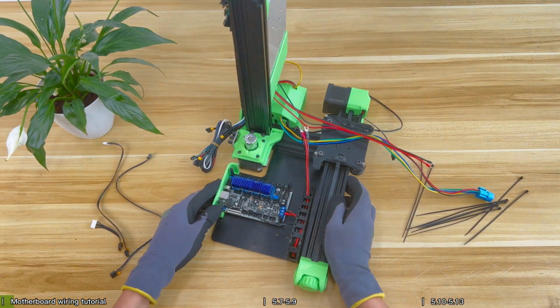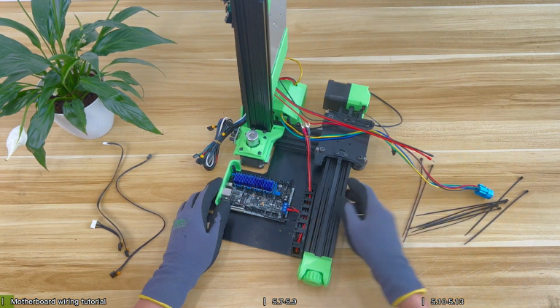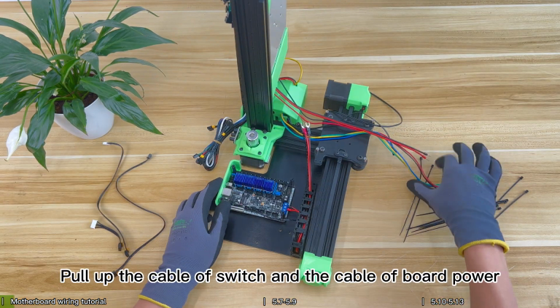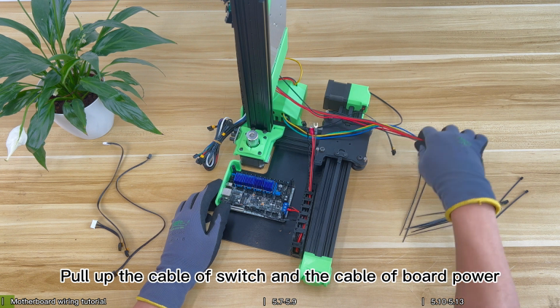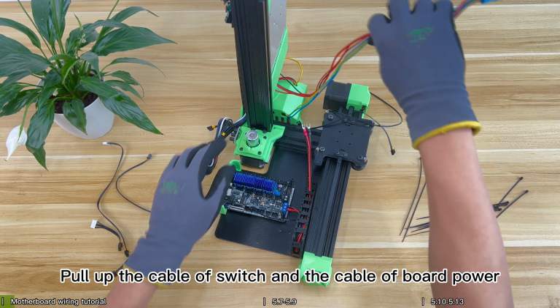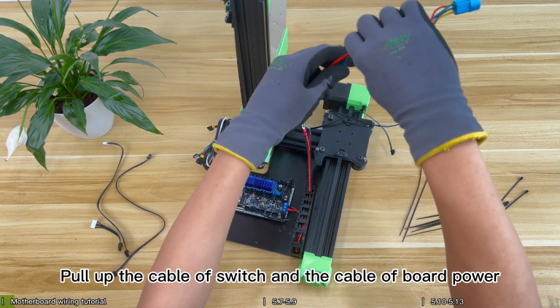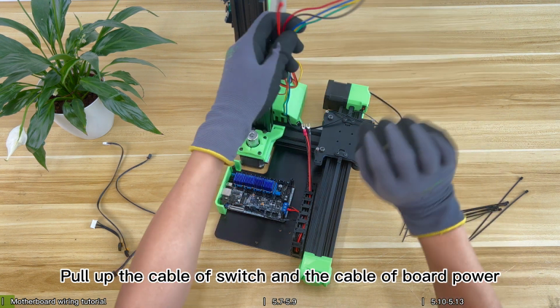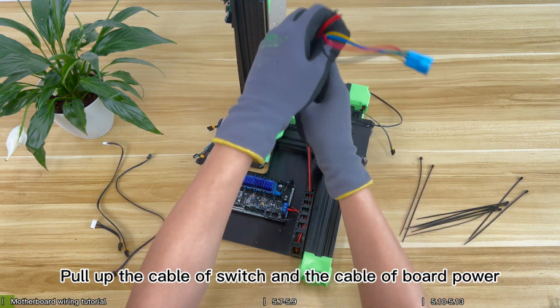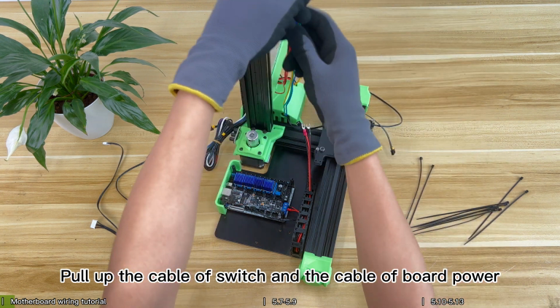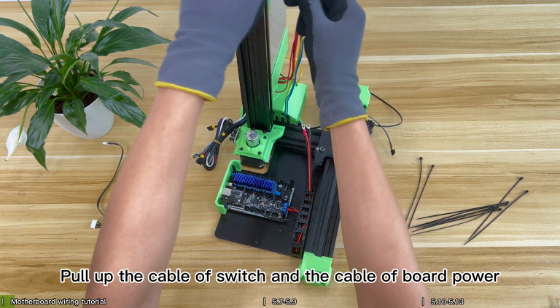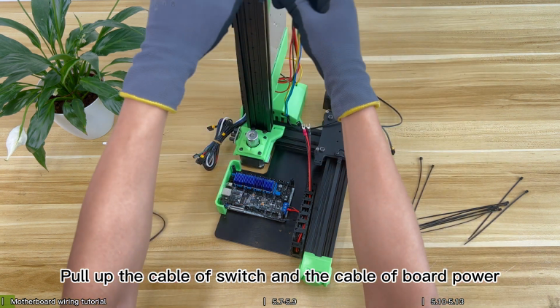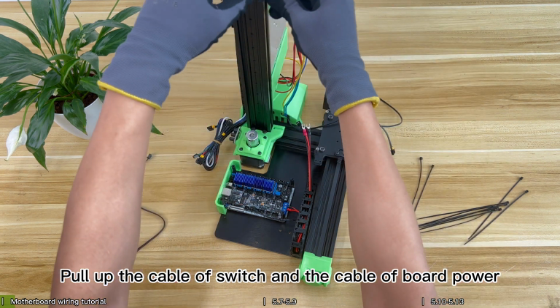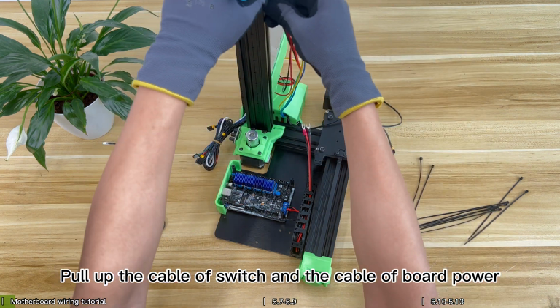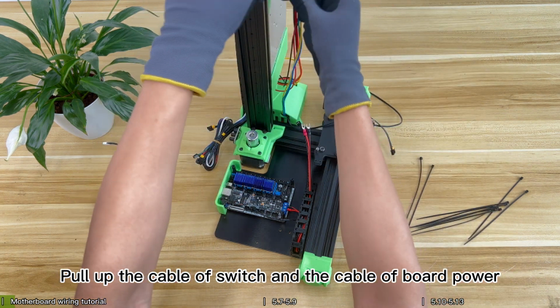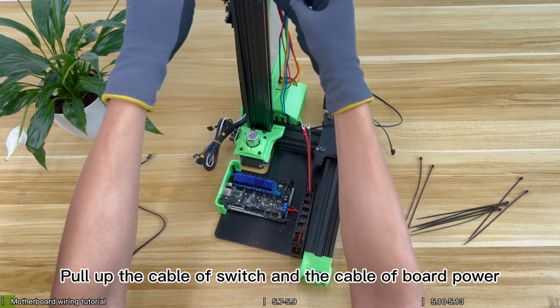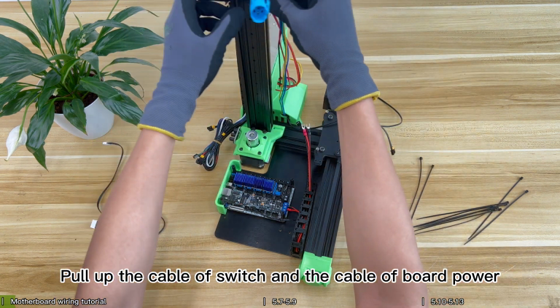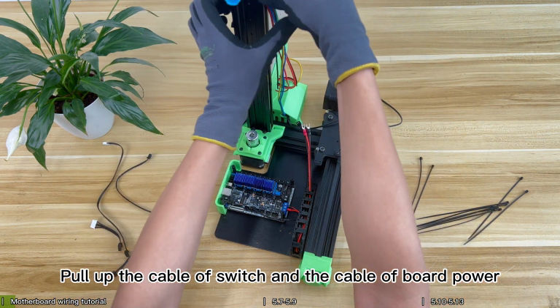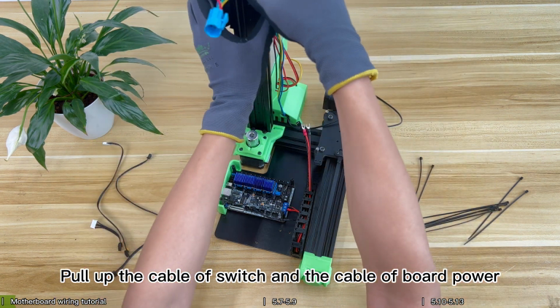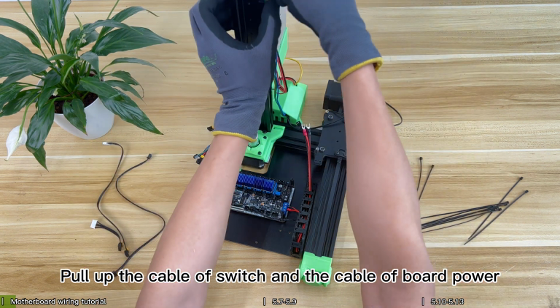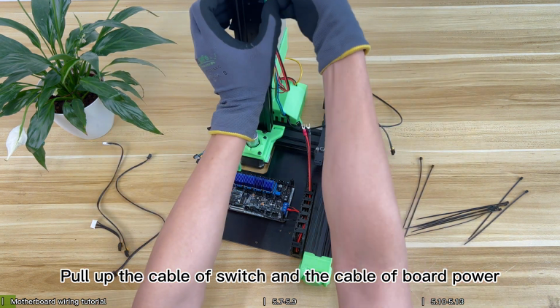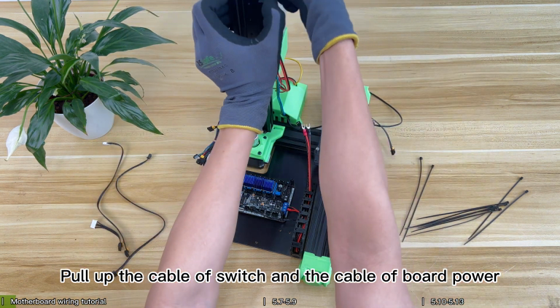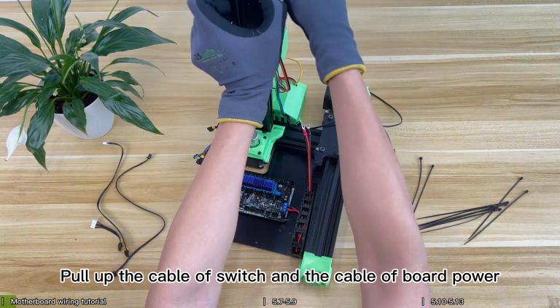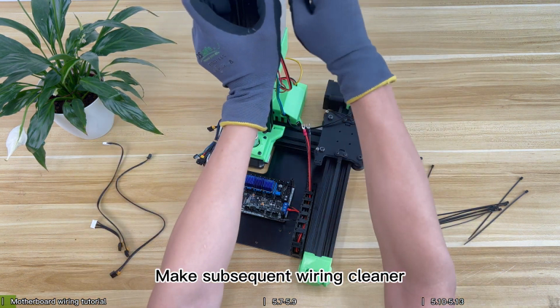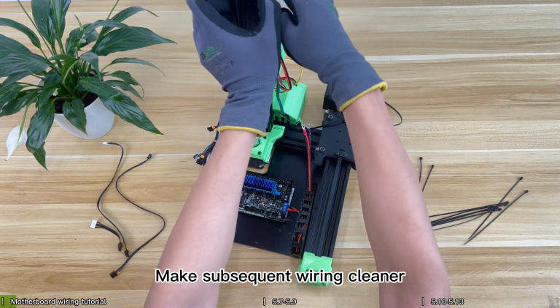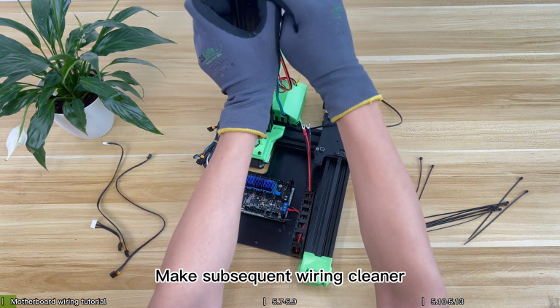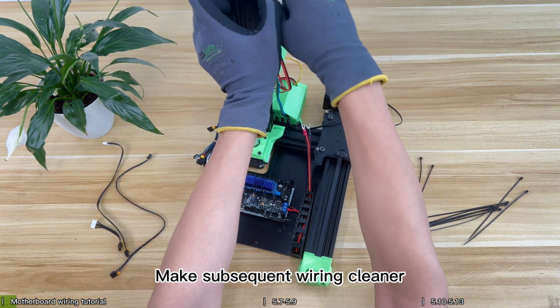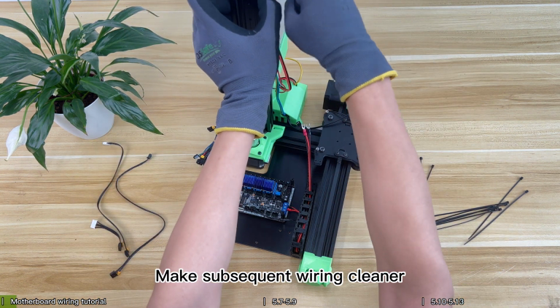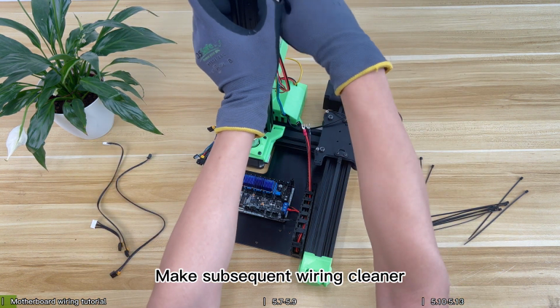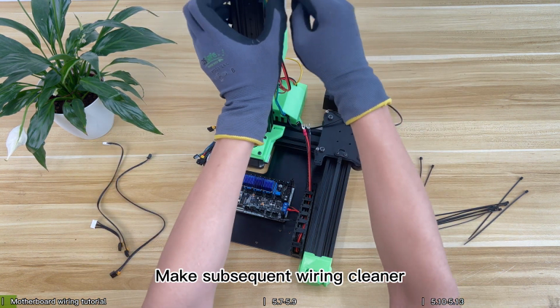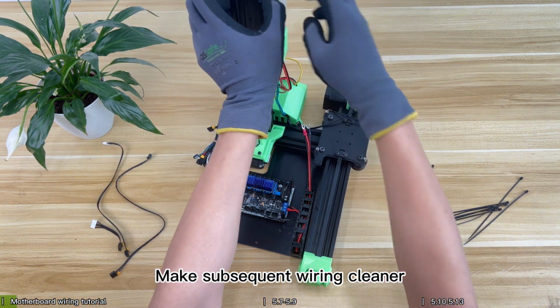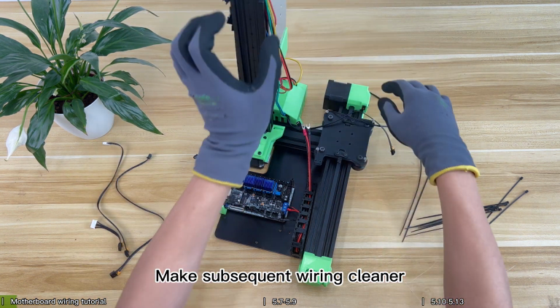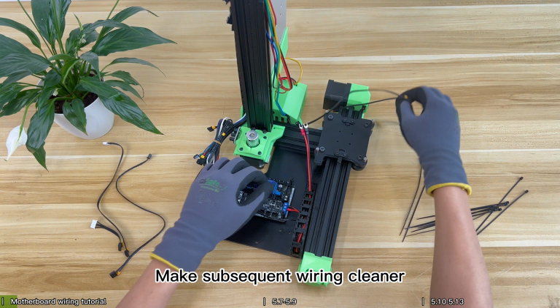Pull up the cable of the switch and the cable of the board power to make subsequent wiring cleaner.